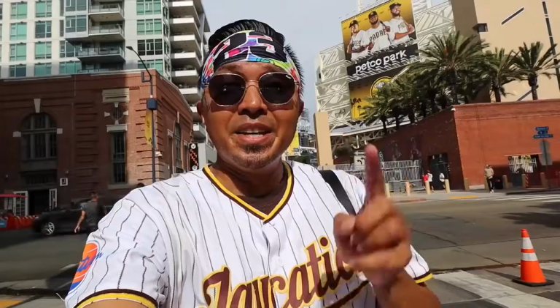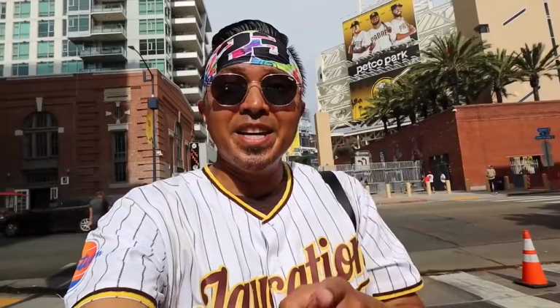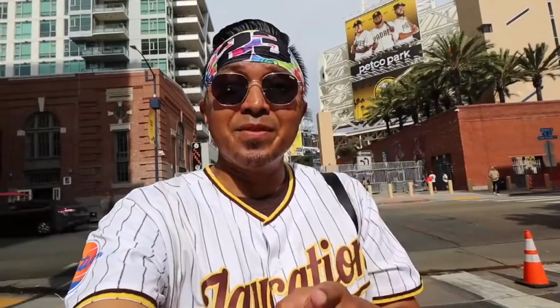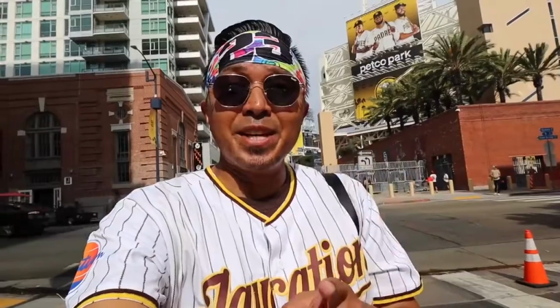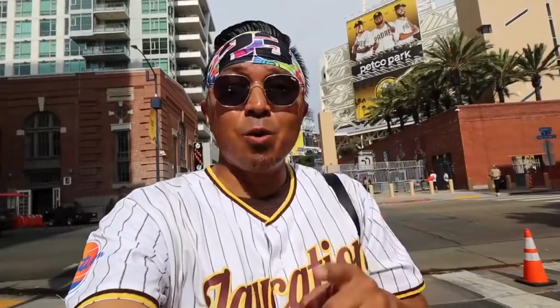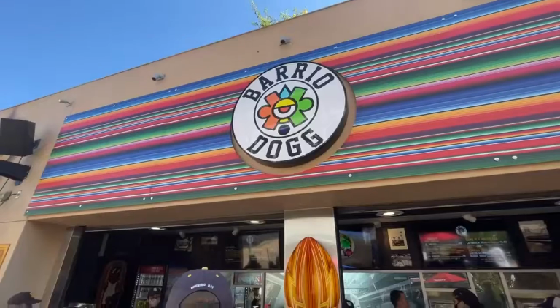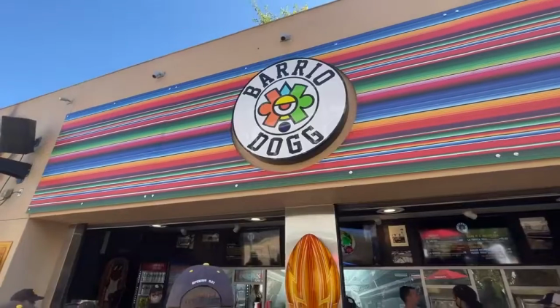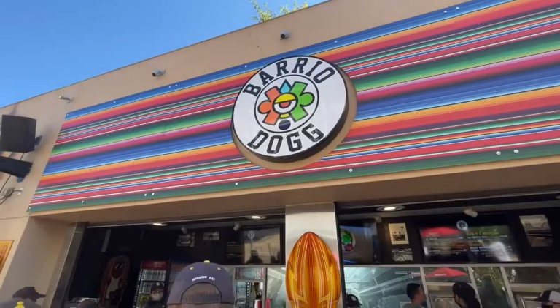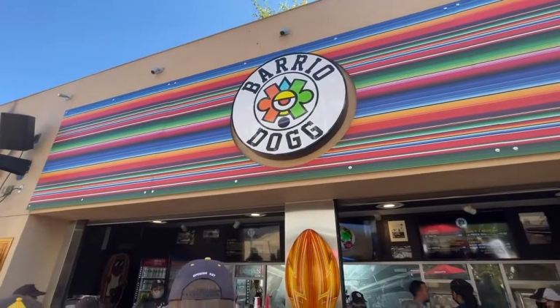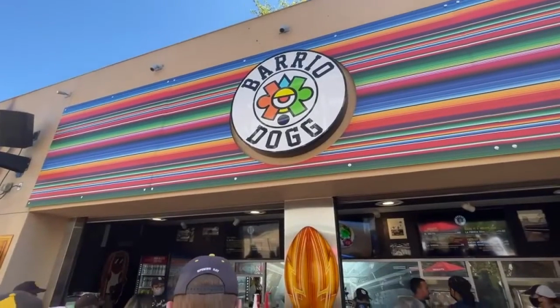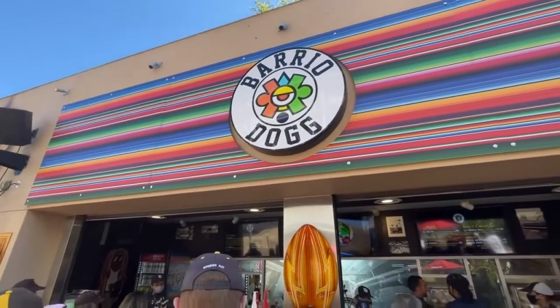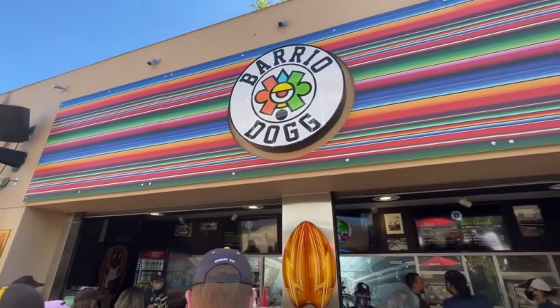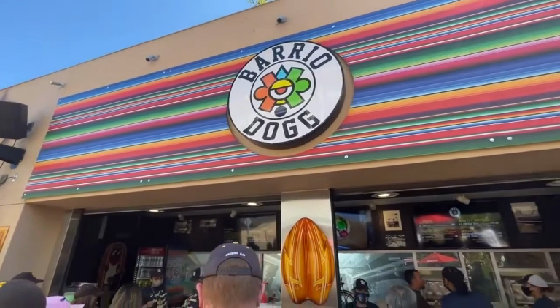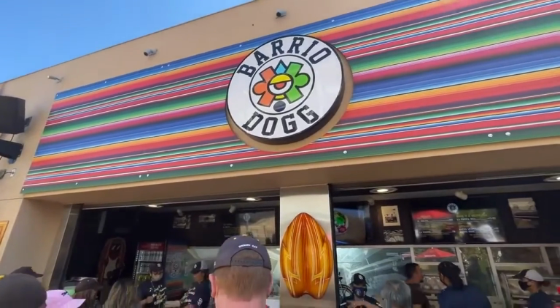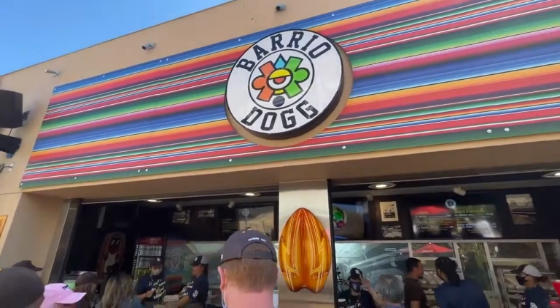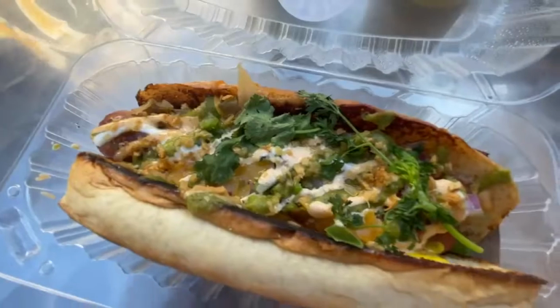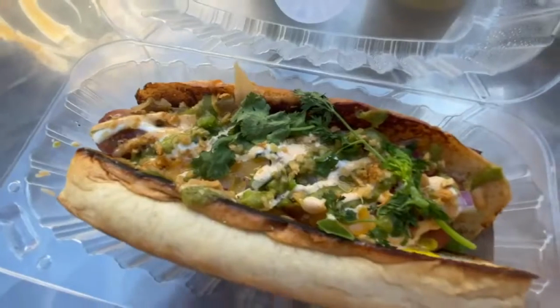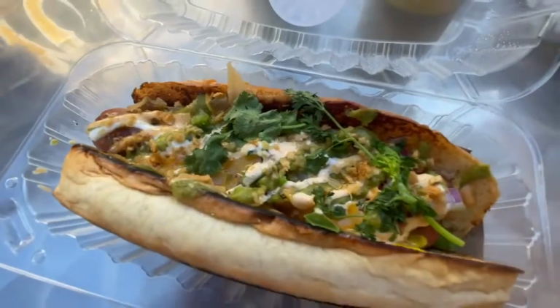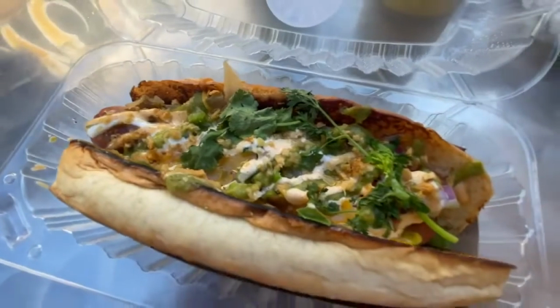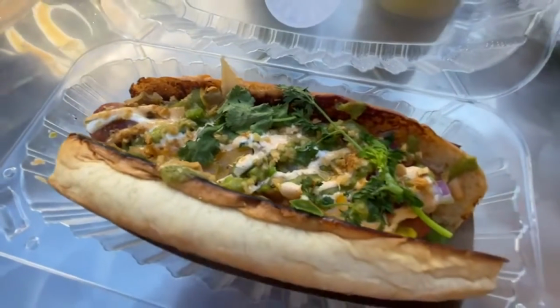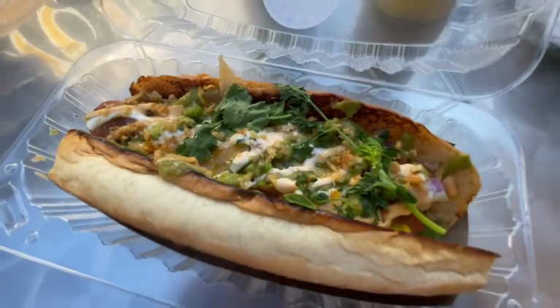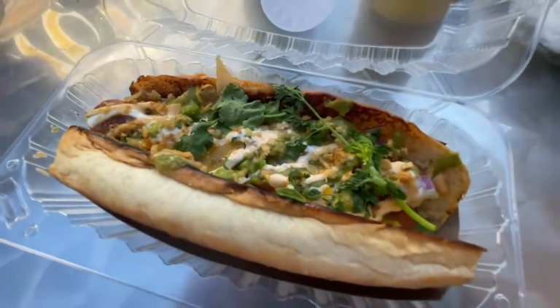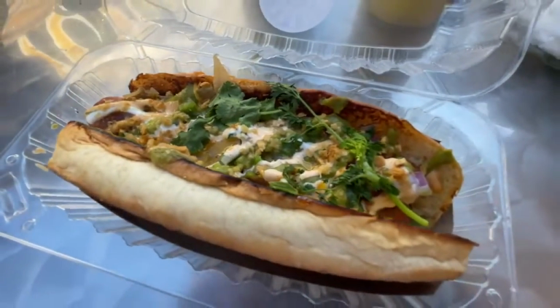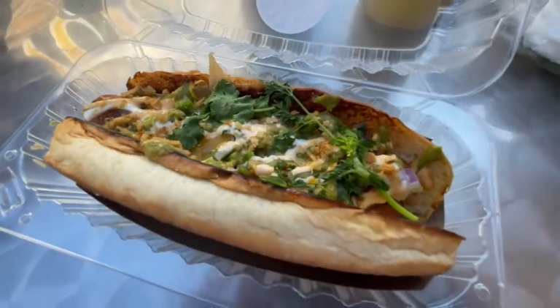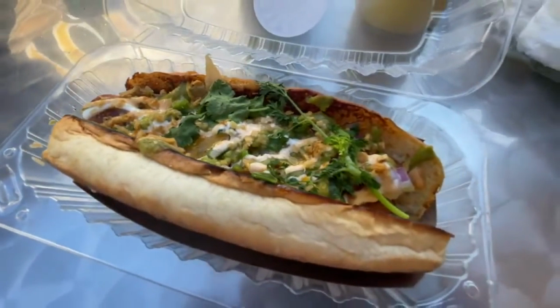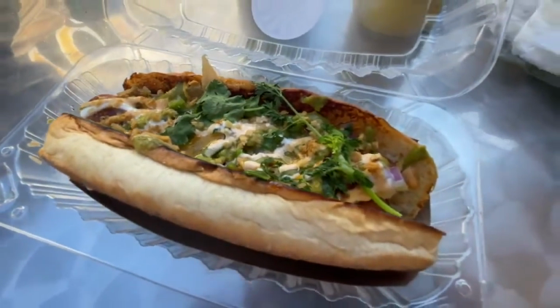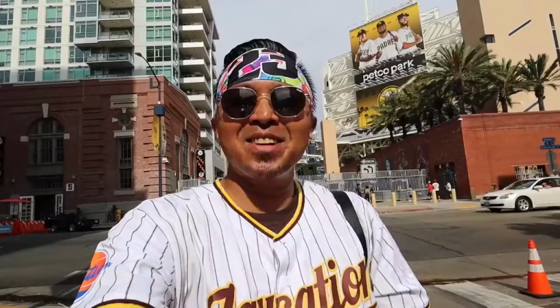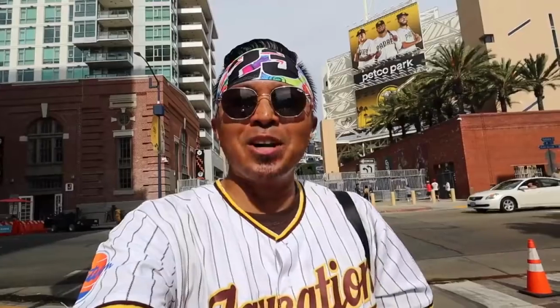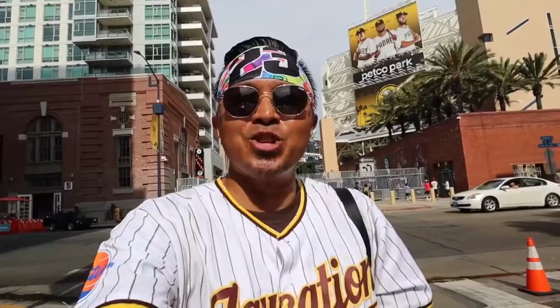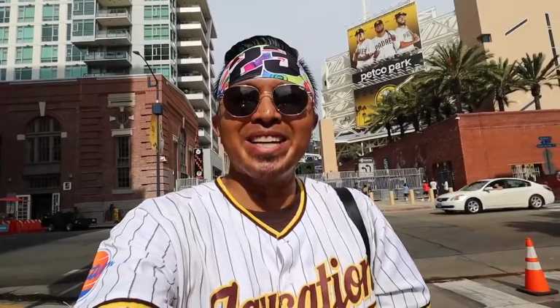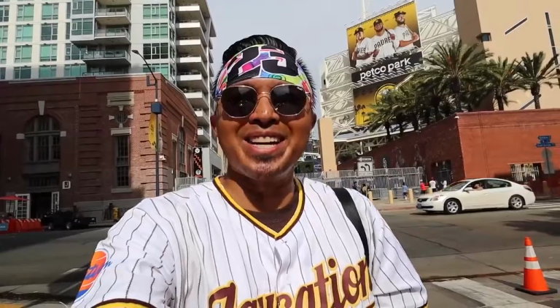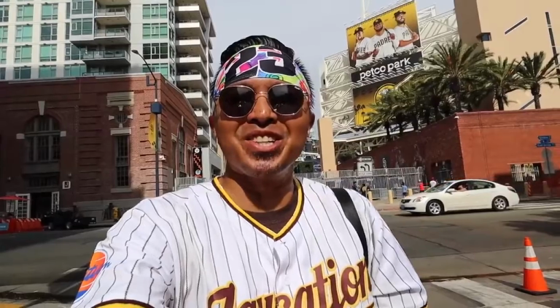In this video, we check out the best ballpark eats around Petco Park, next on Jaycation.